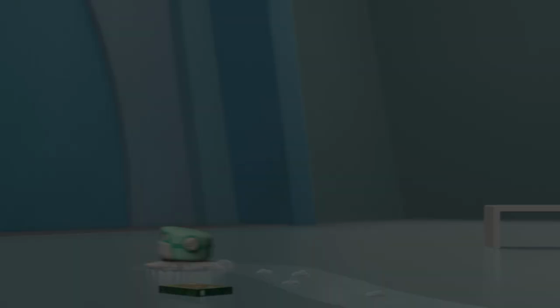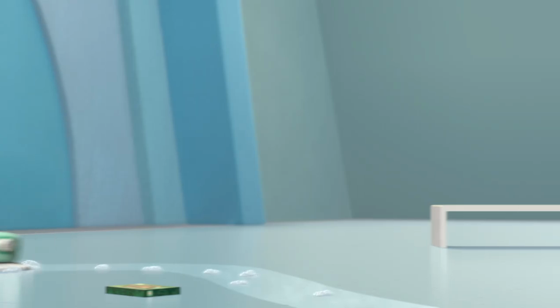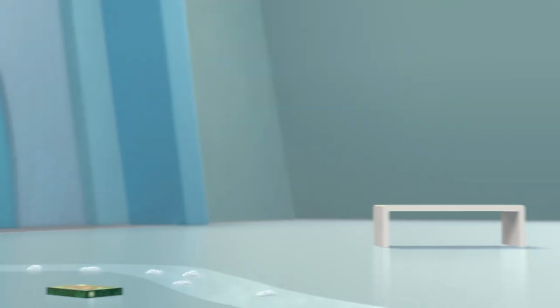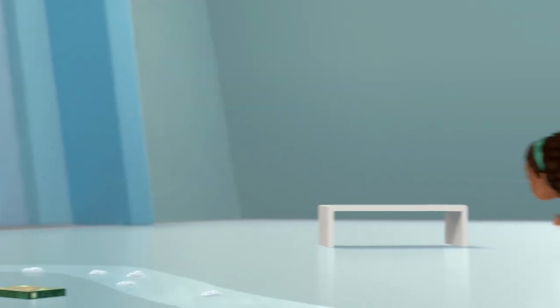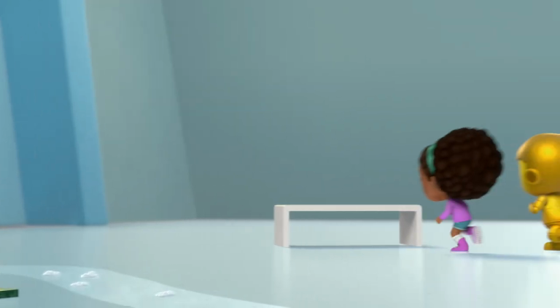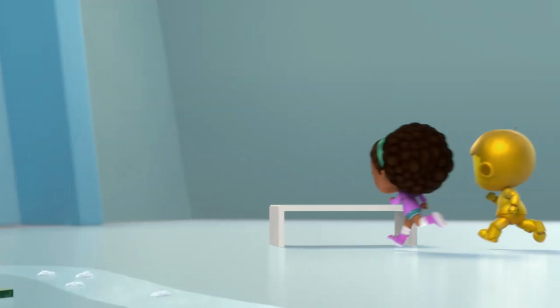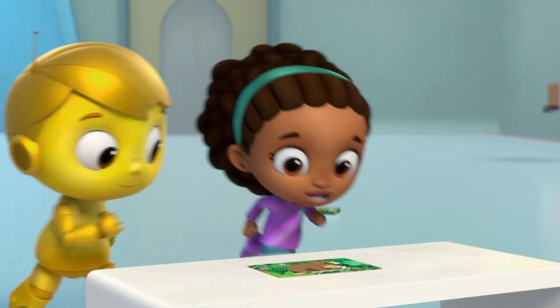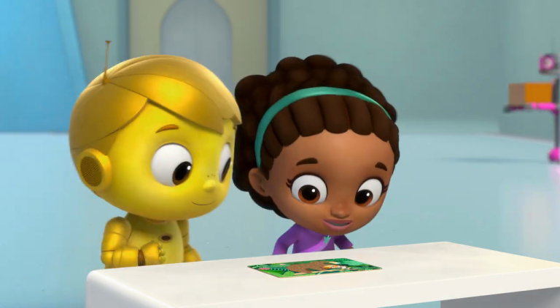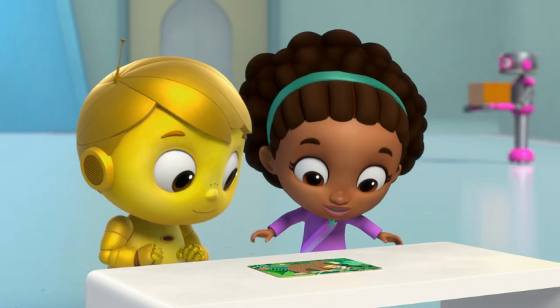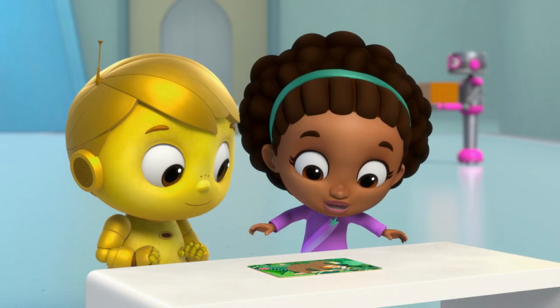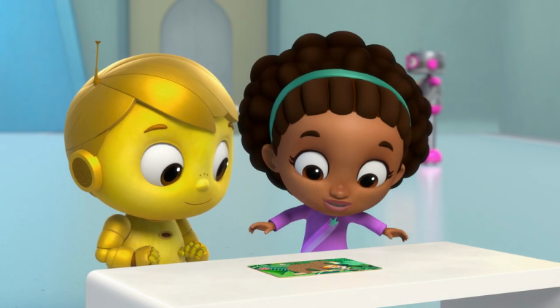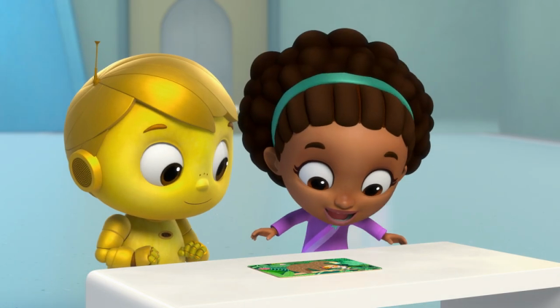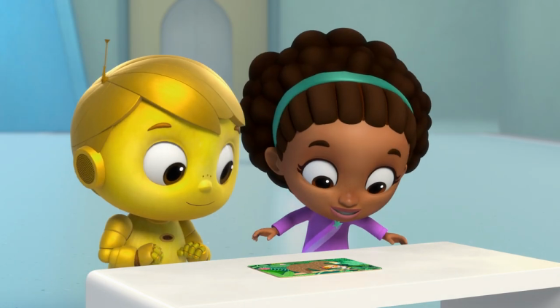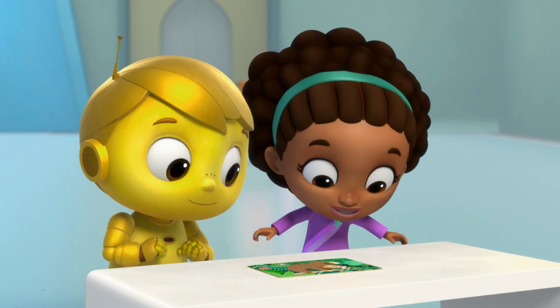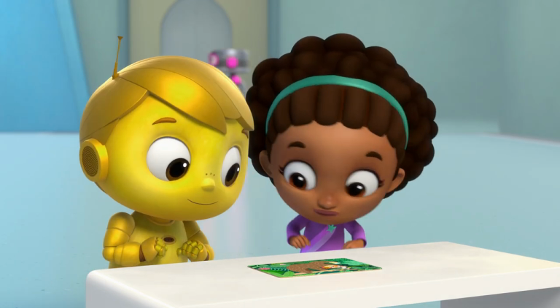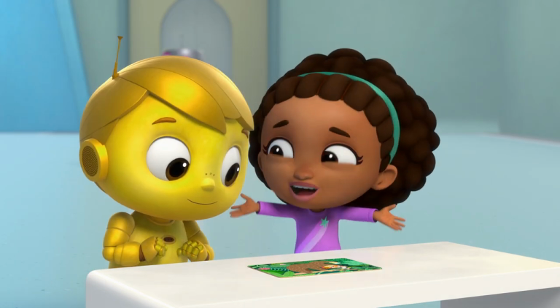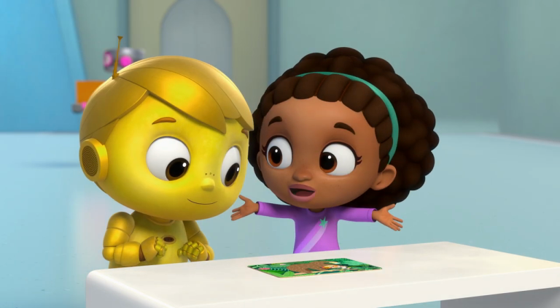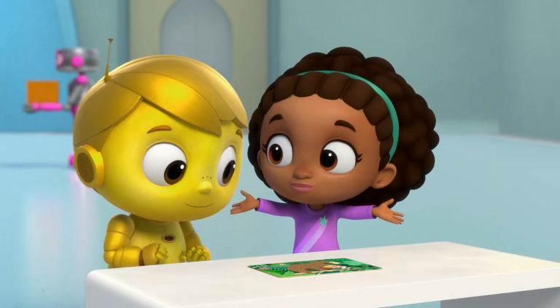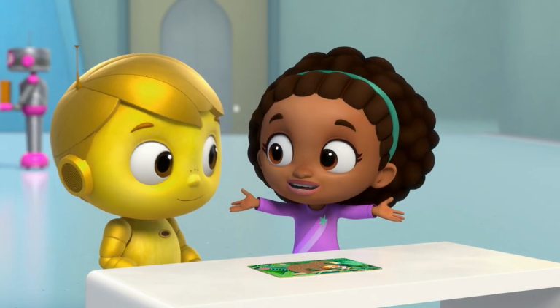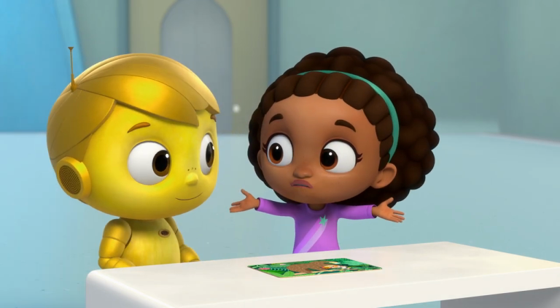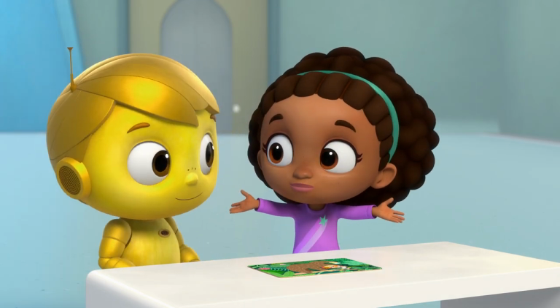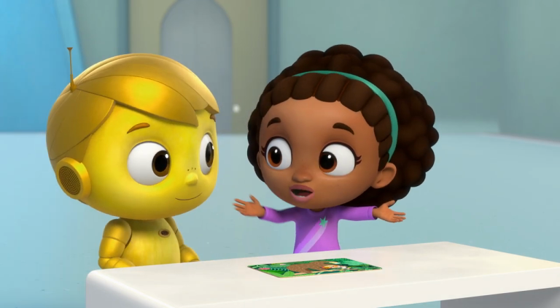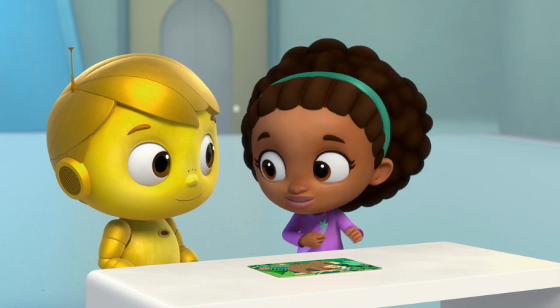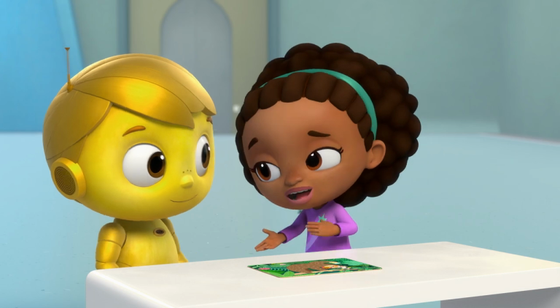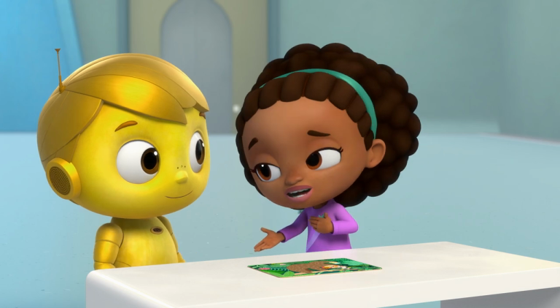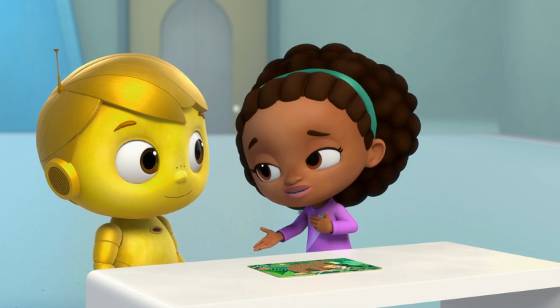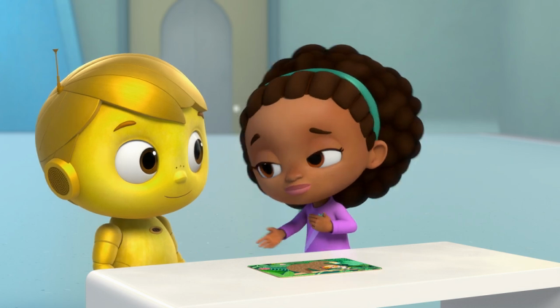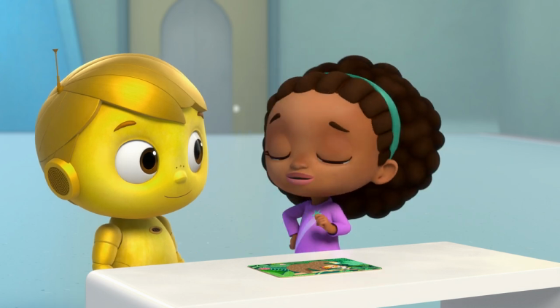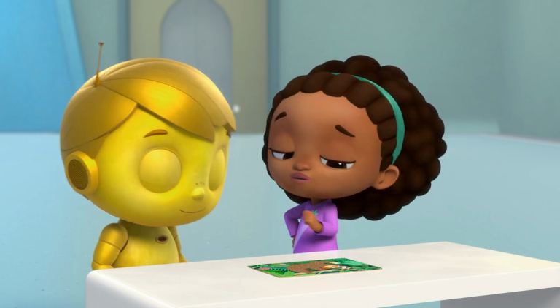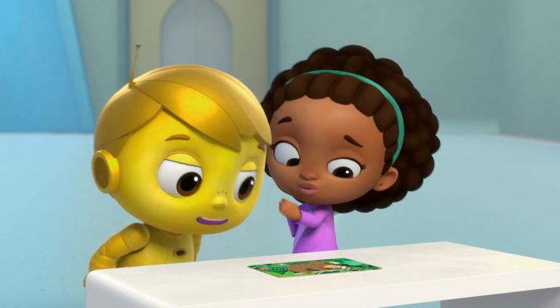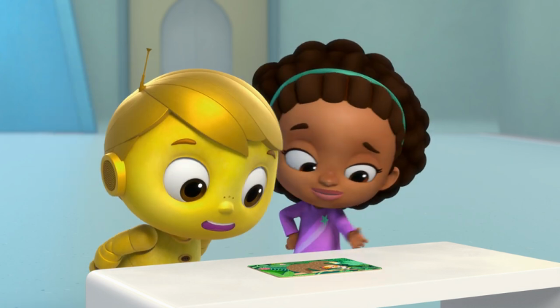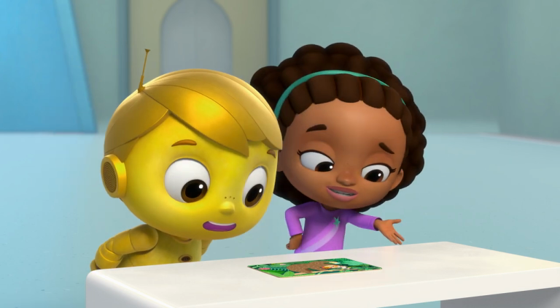Okay, this is it, guys. The final piece of the puzzle. Doug, if you please.